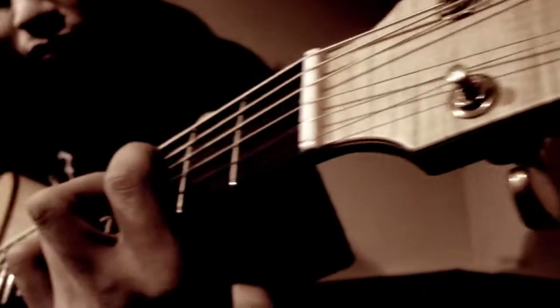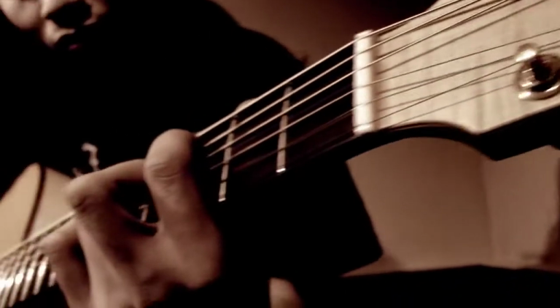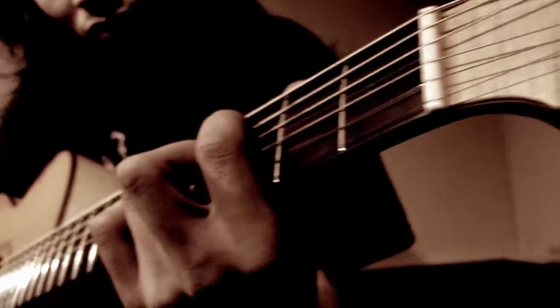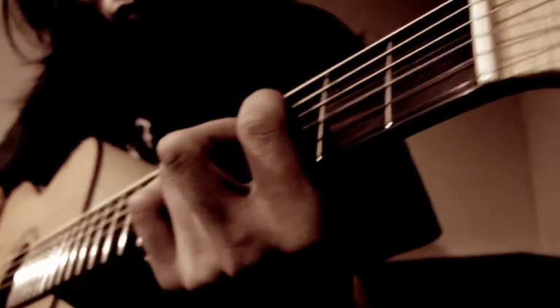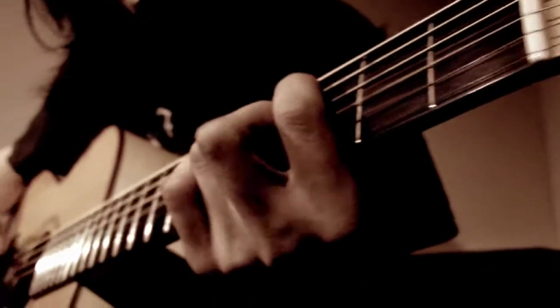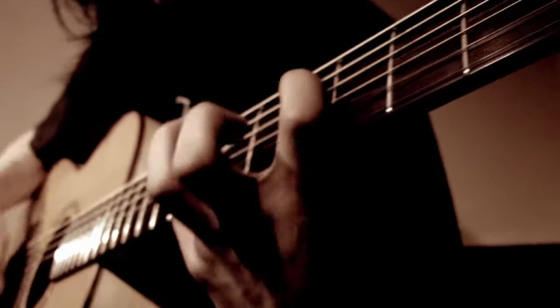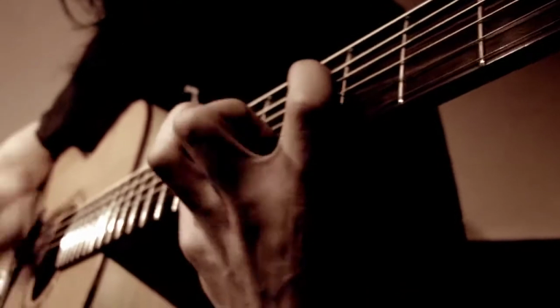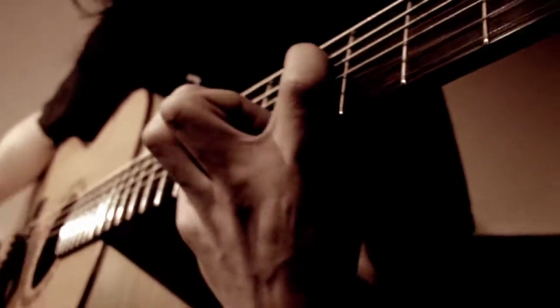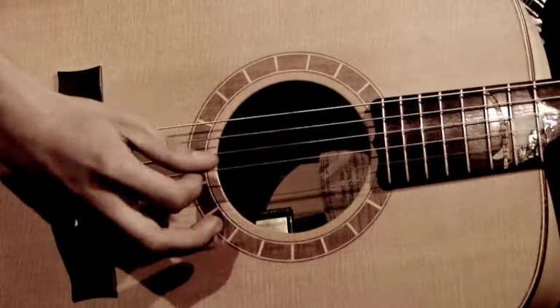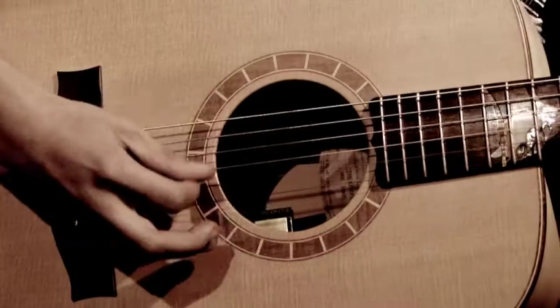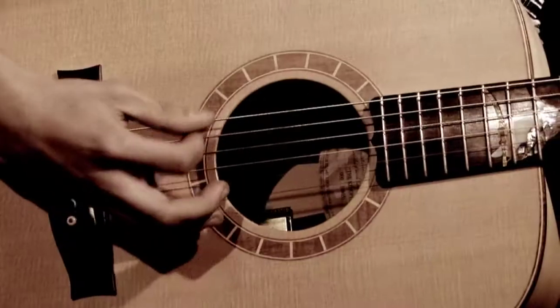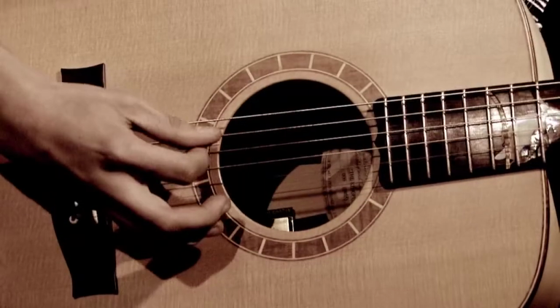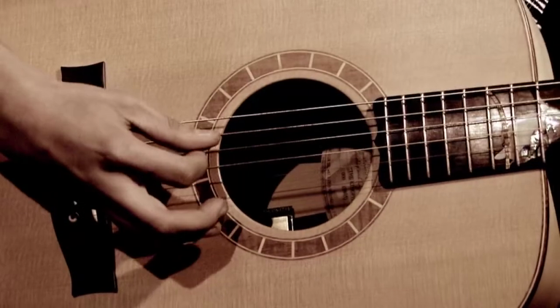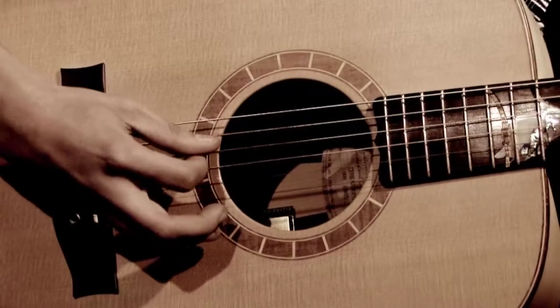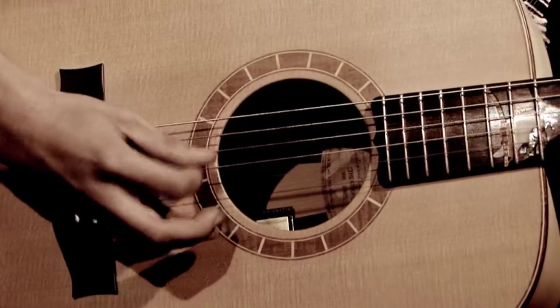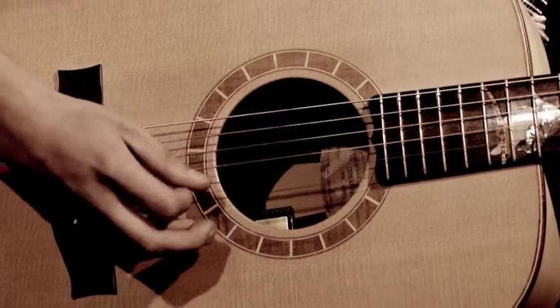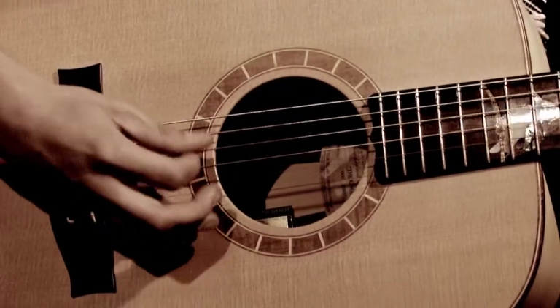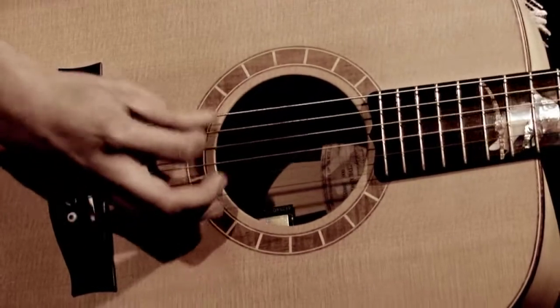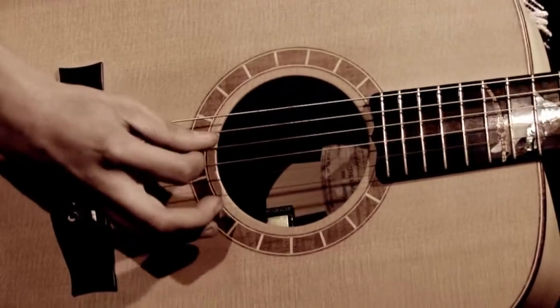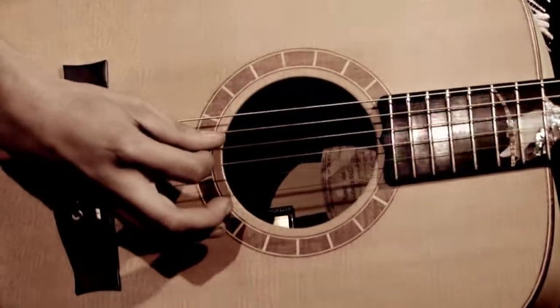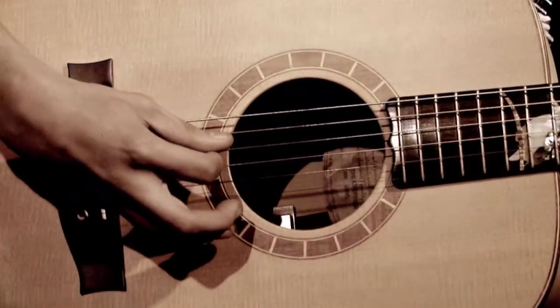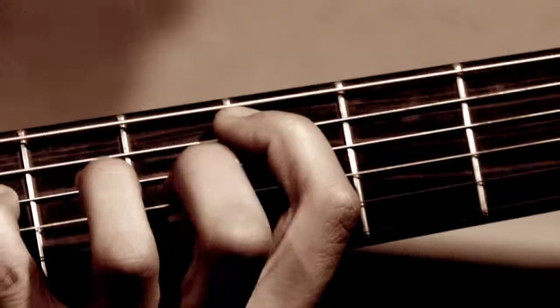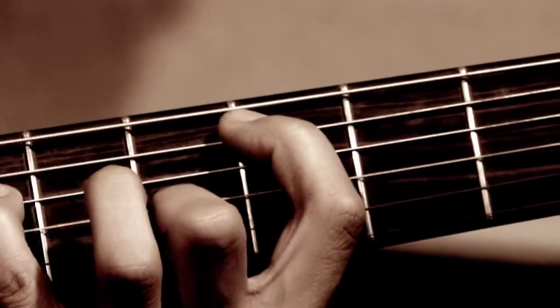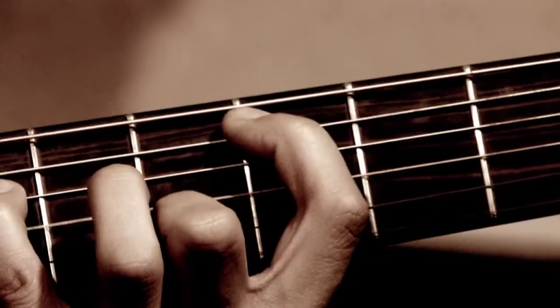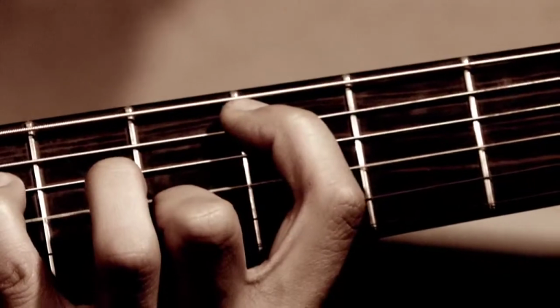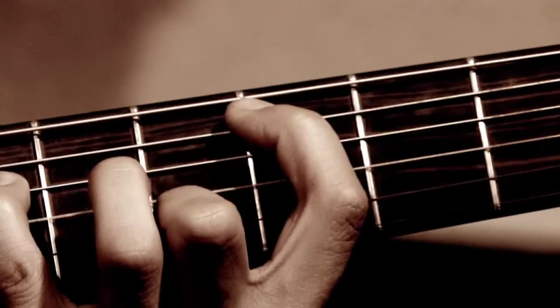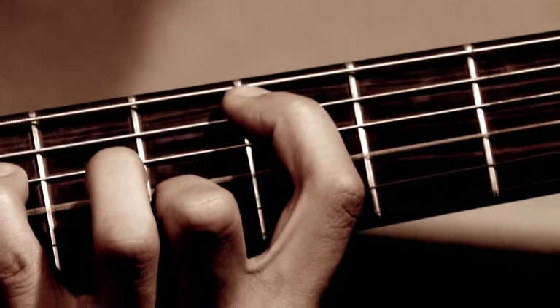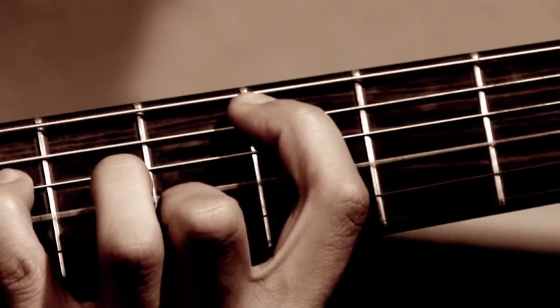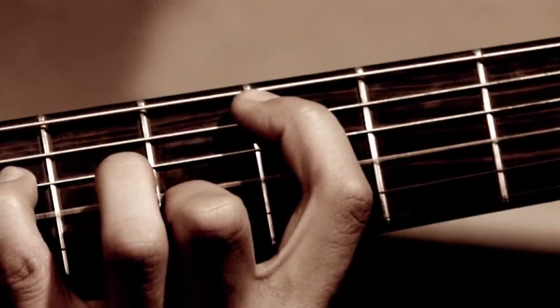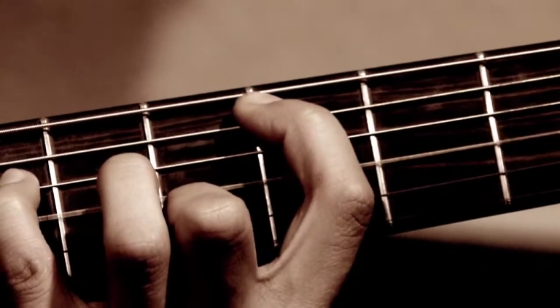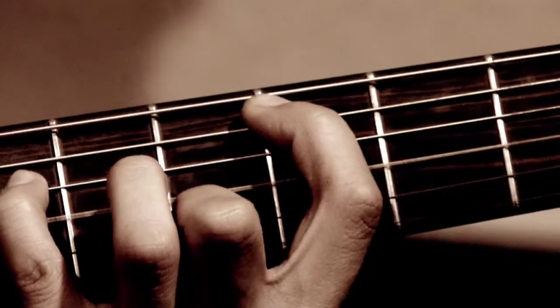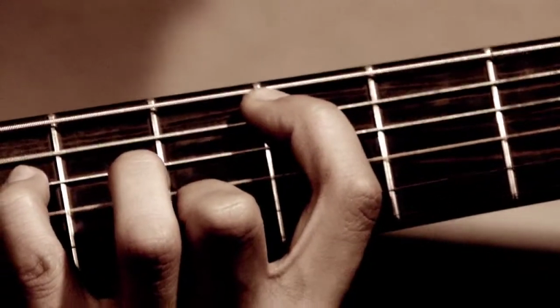Maths is critical in the construction and design of a guitar as well as in the management of the whole process.